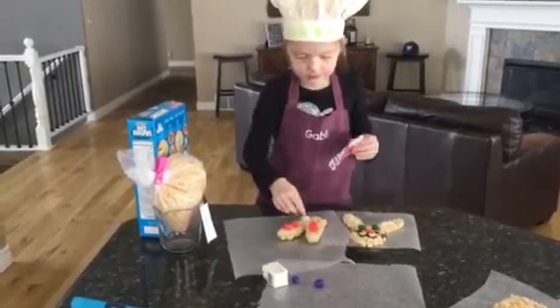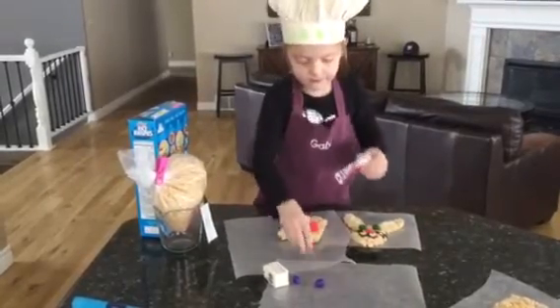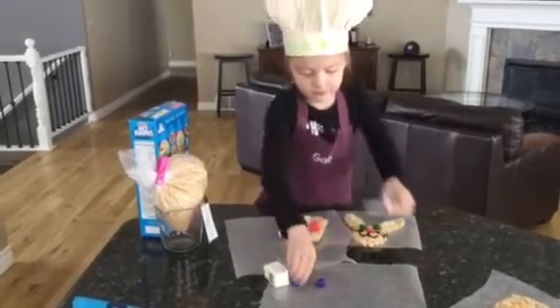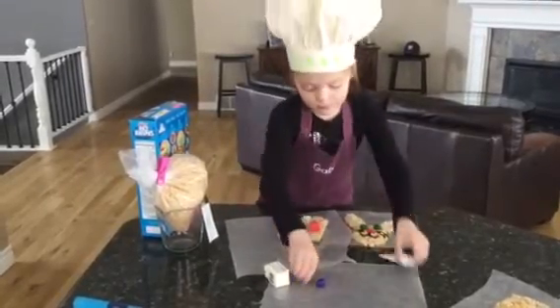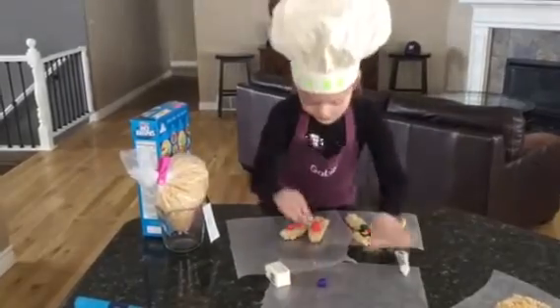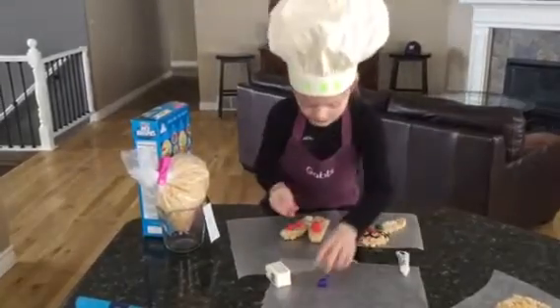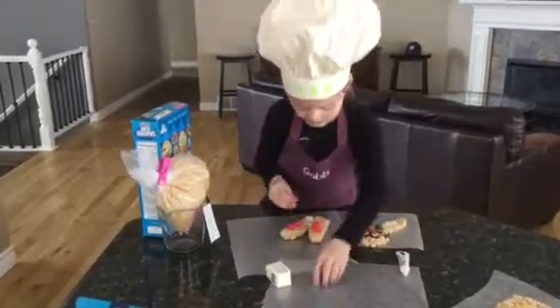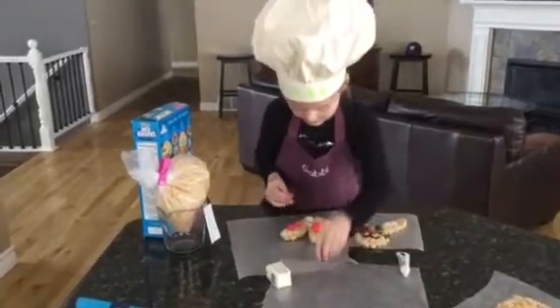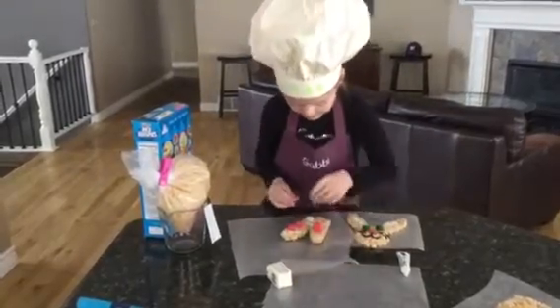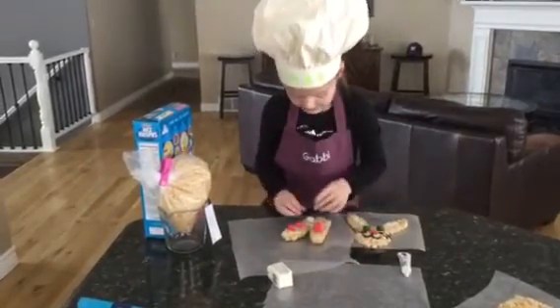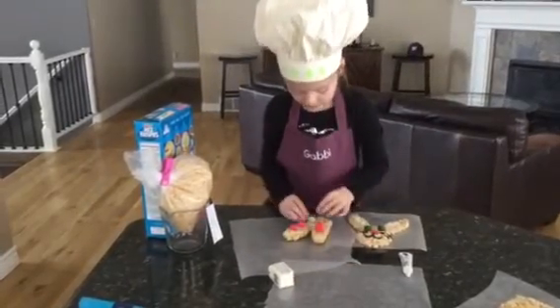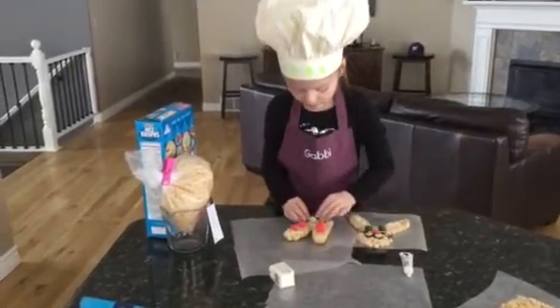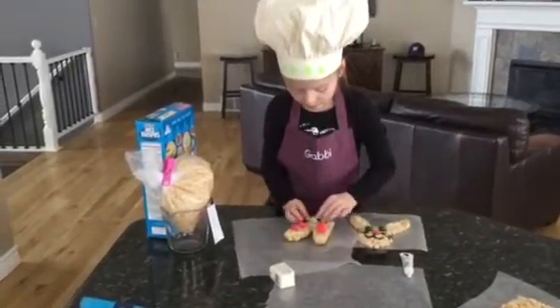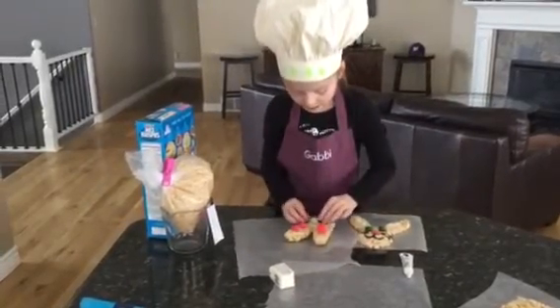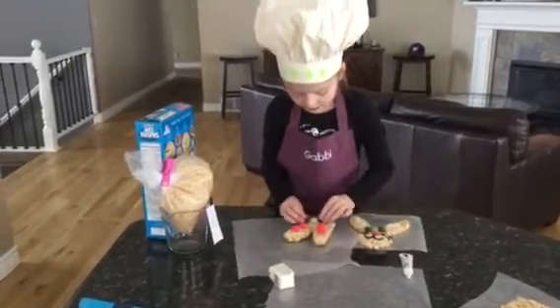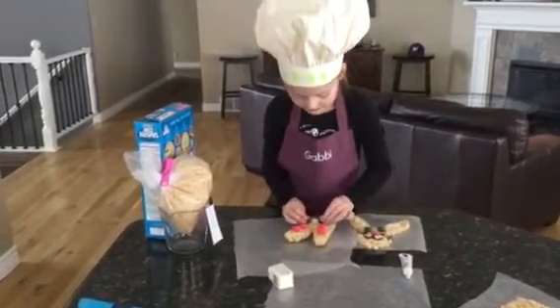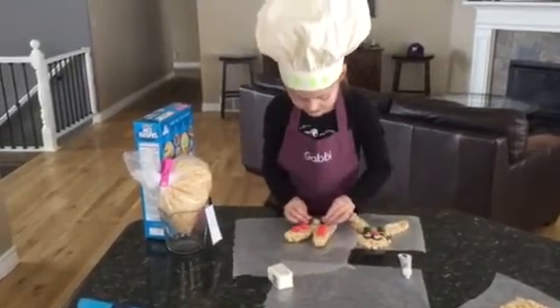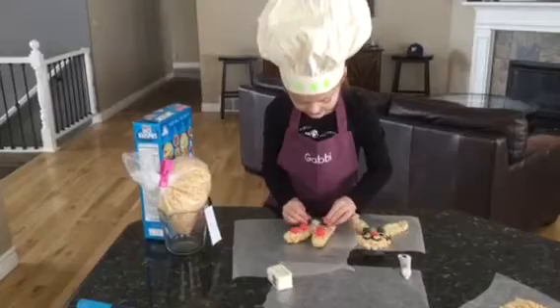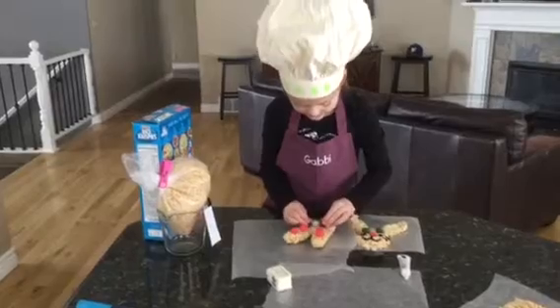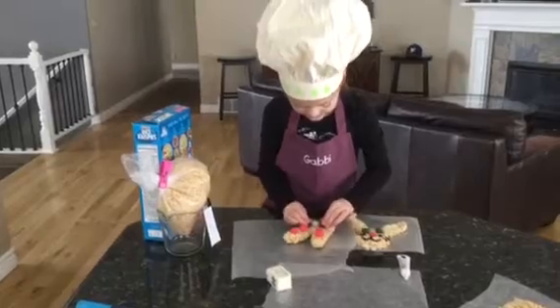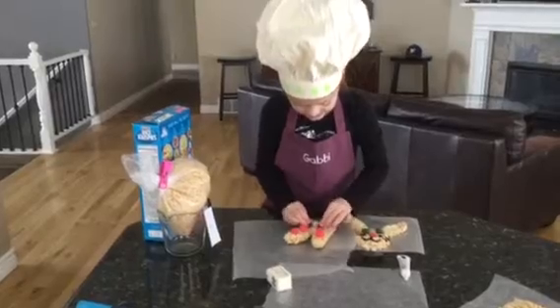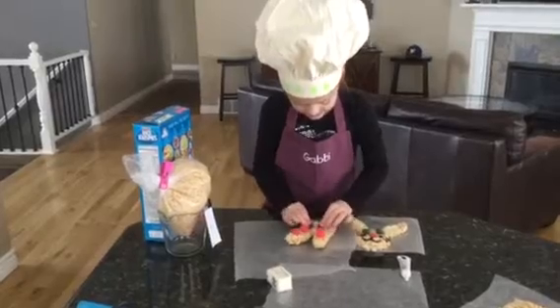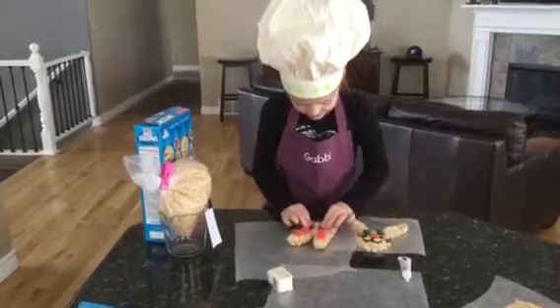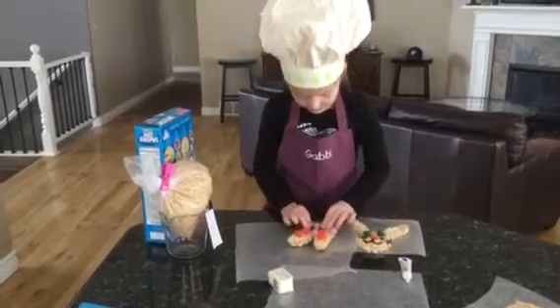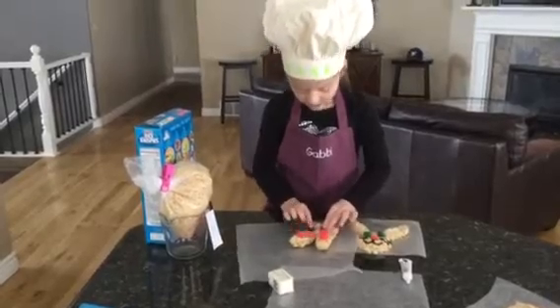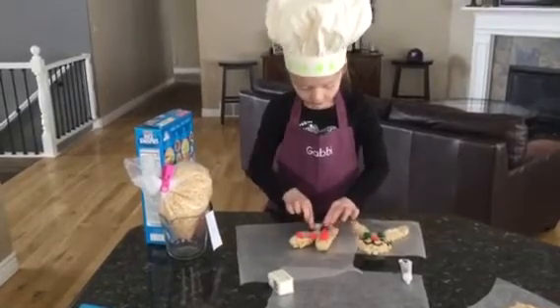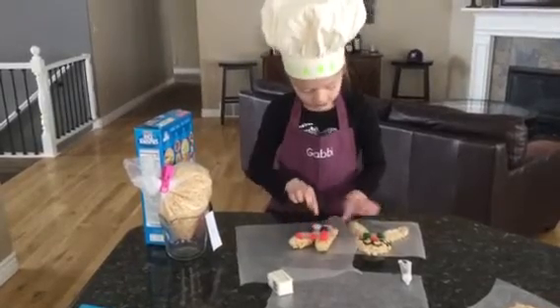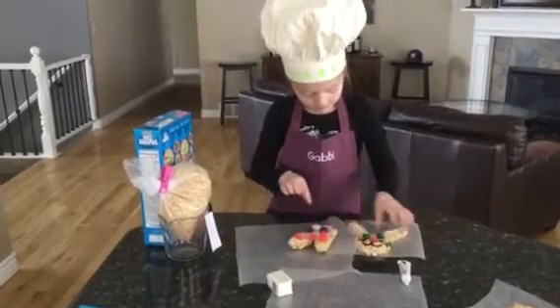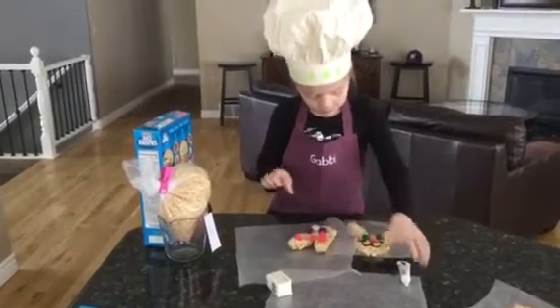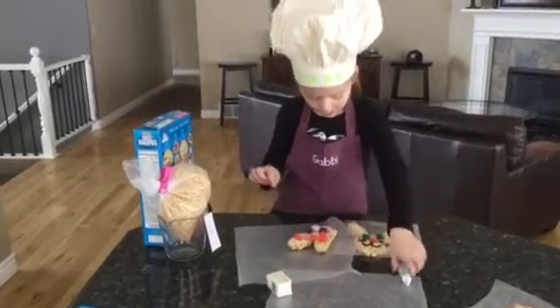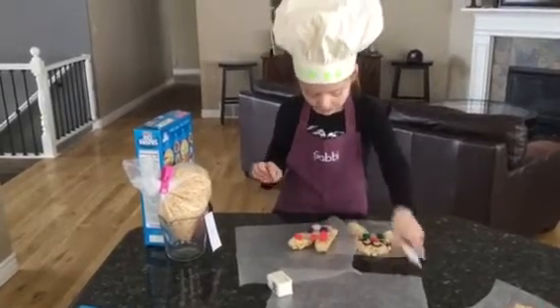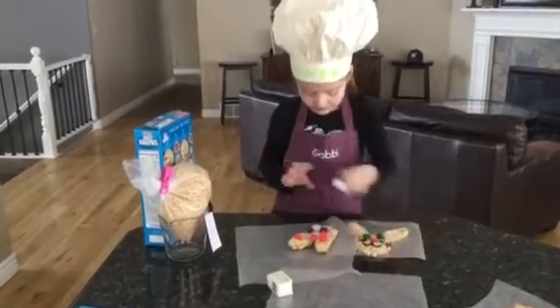And then we are going to make these two eyes. You can have whatever you want.